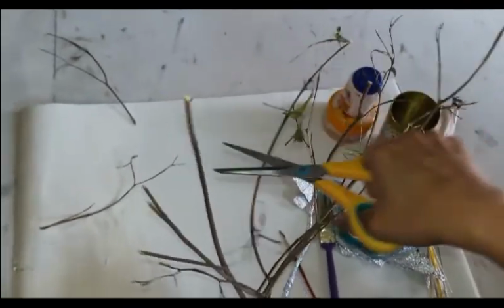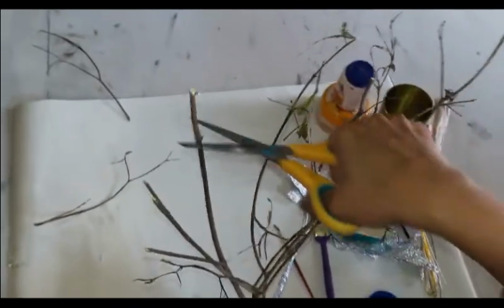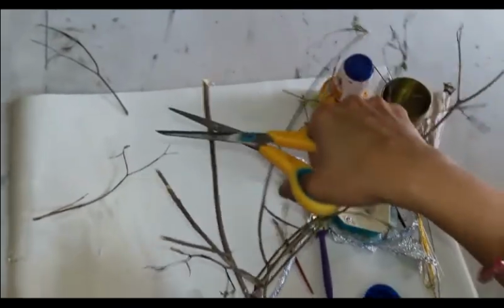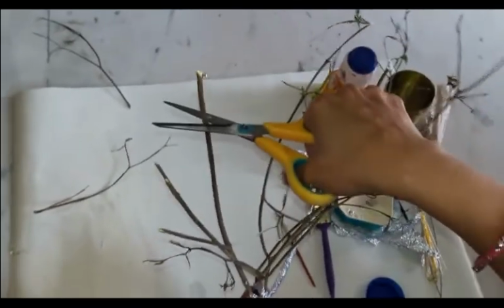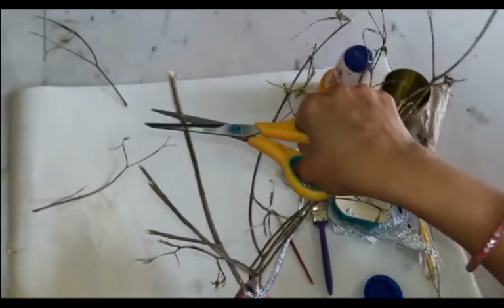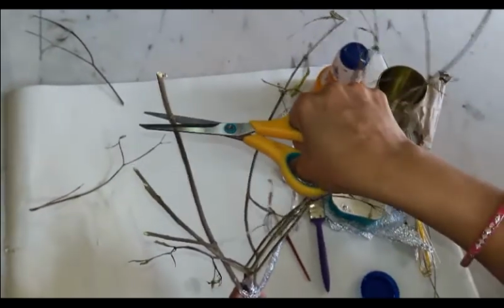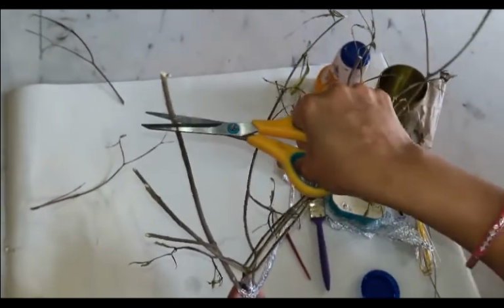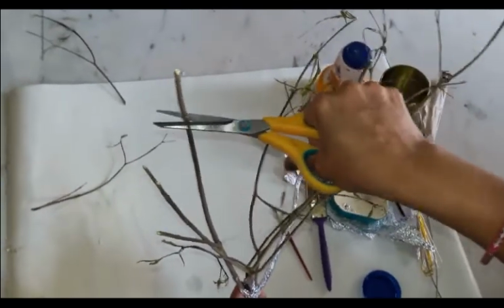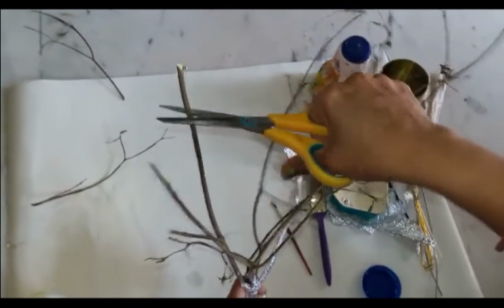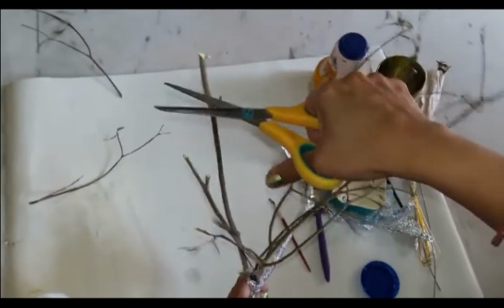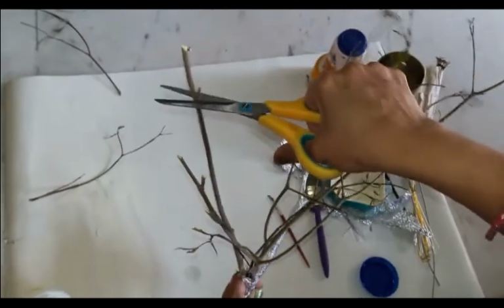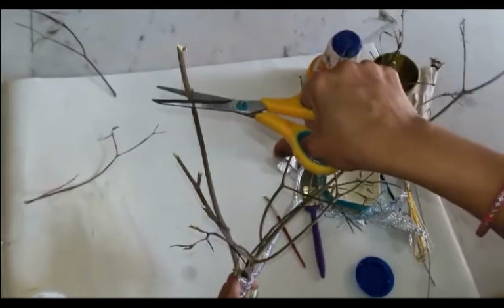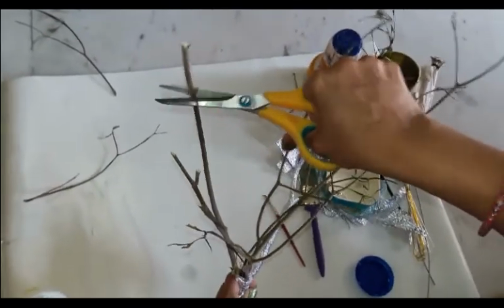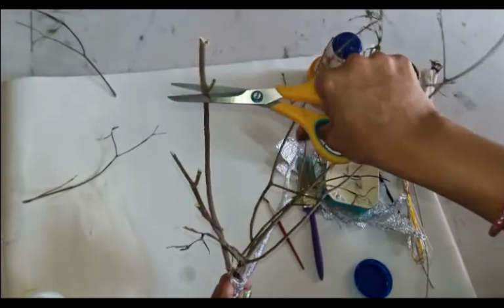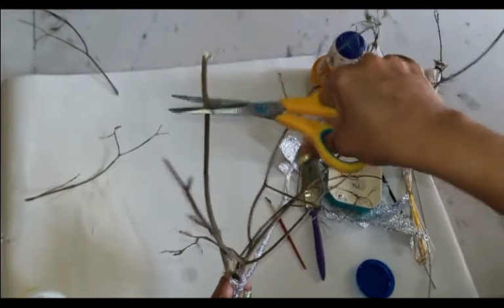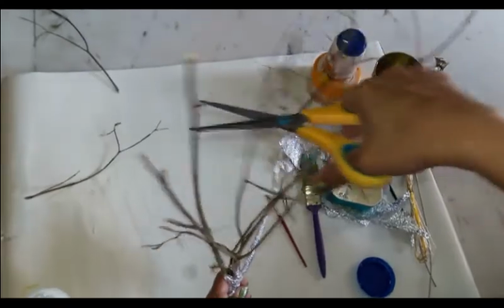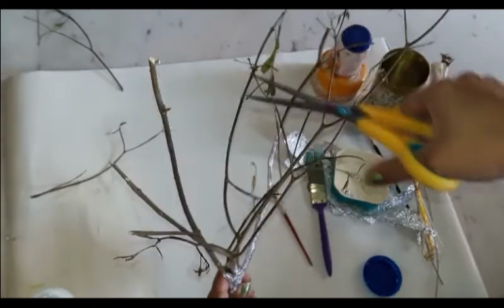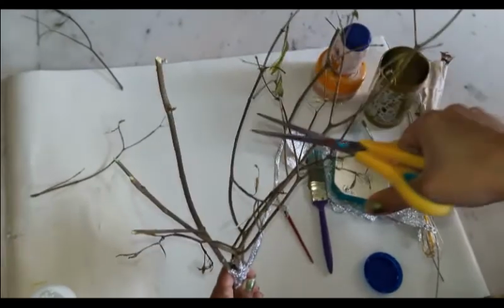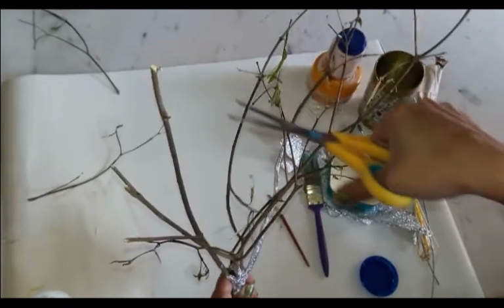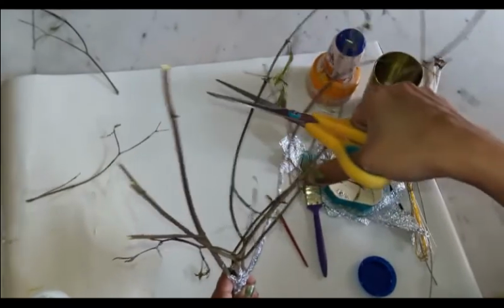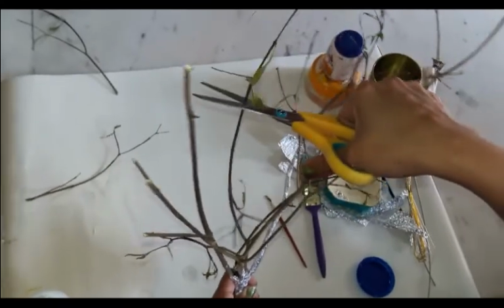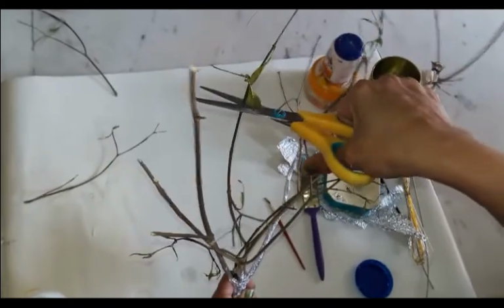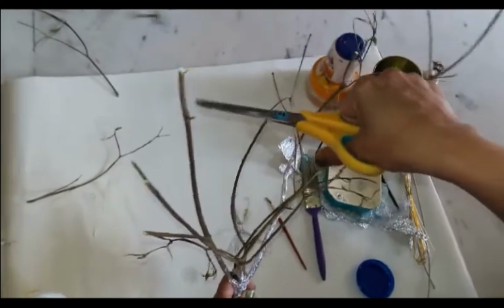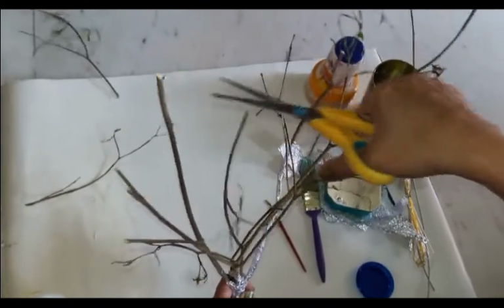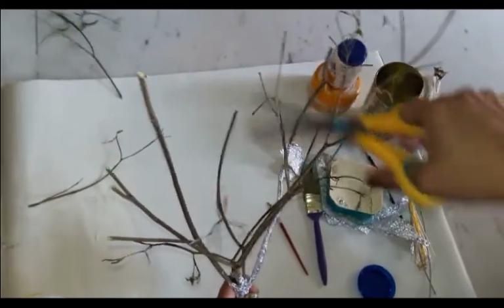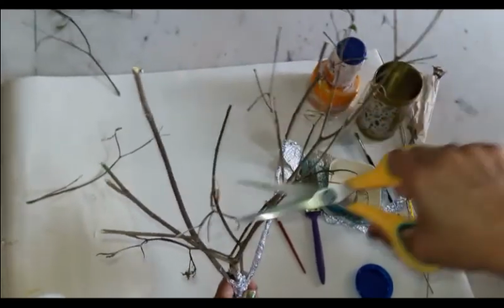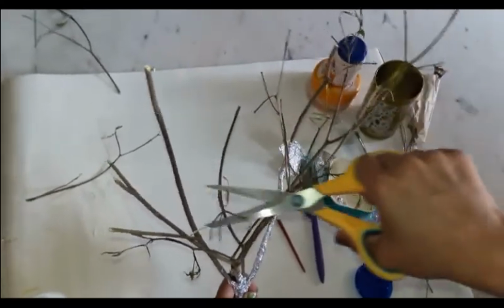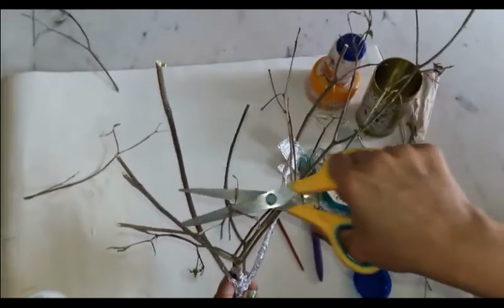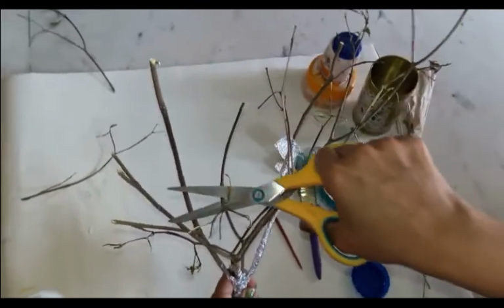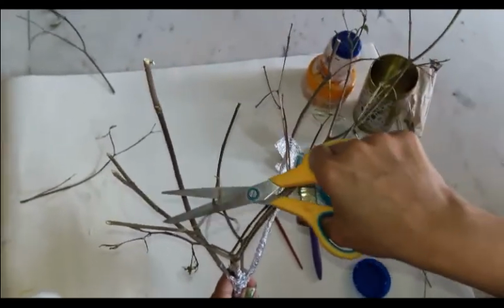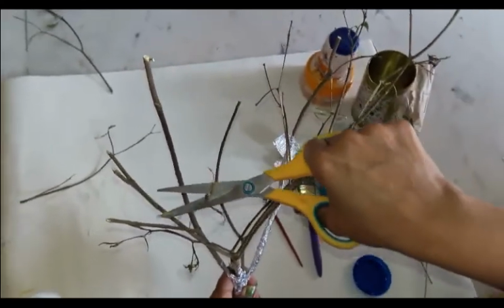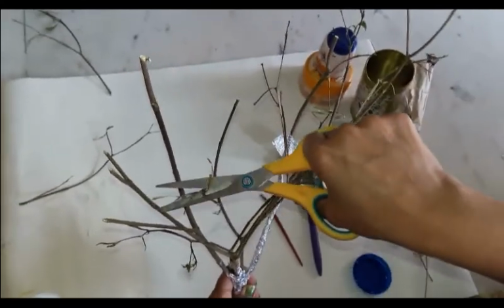I will trim some of the small branches to make it easier to wrap everything properly.